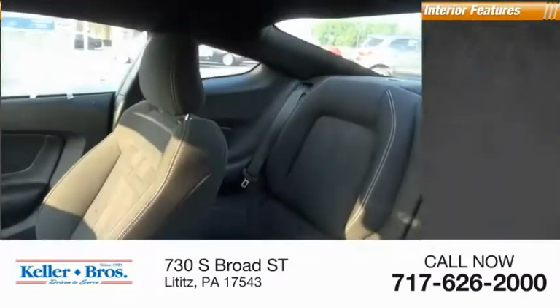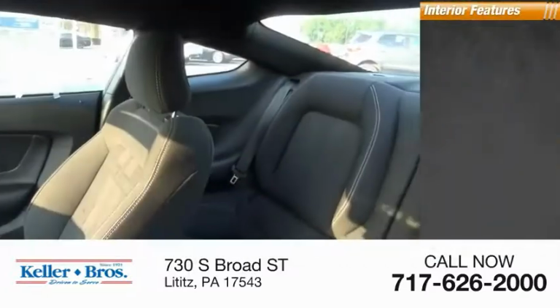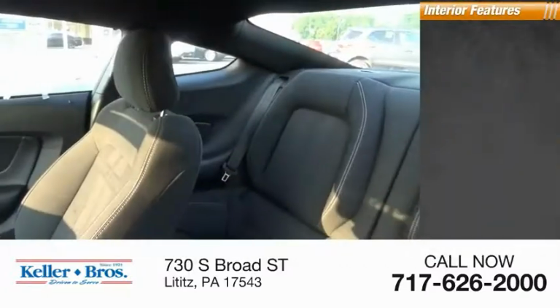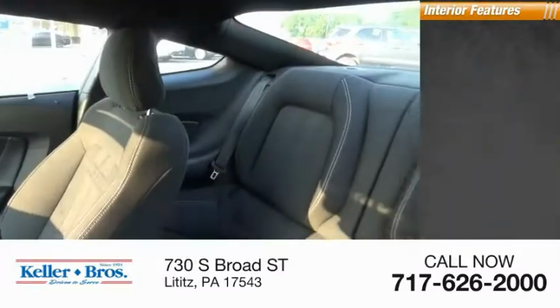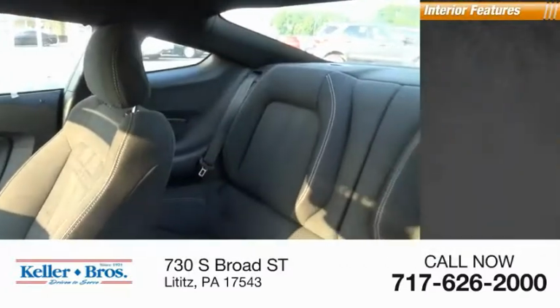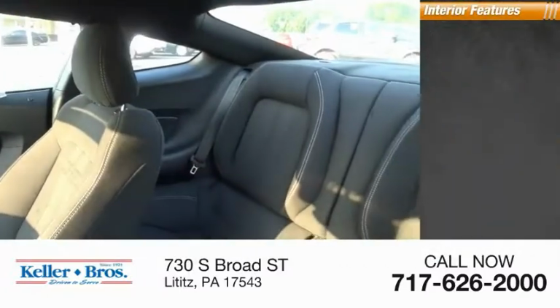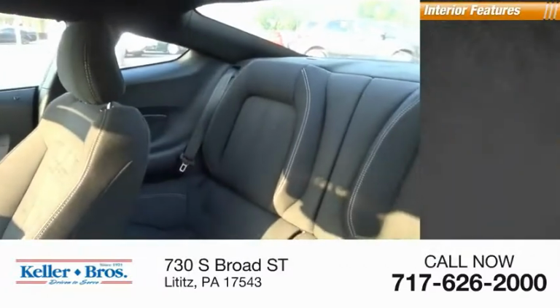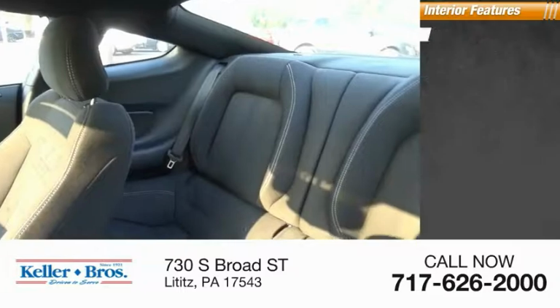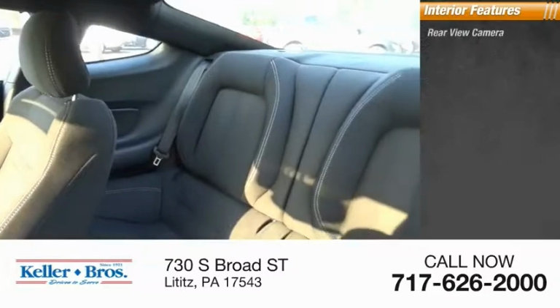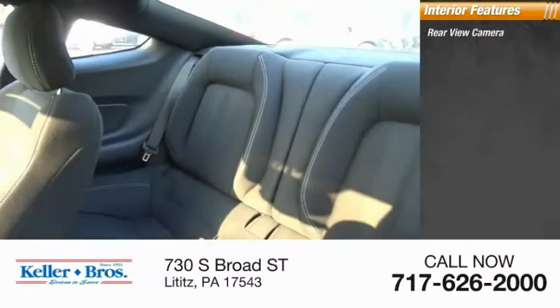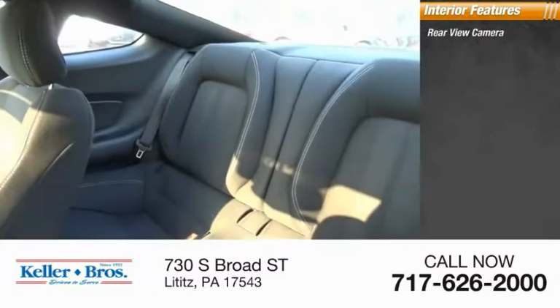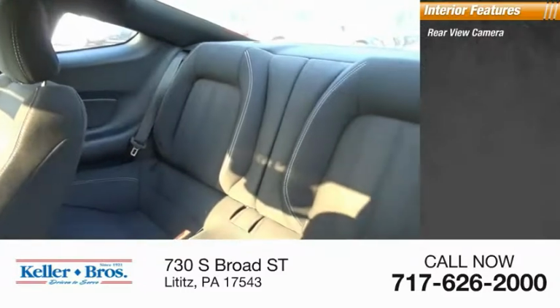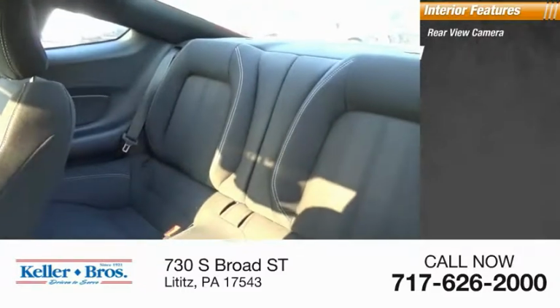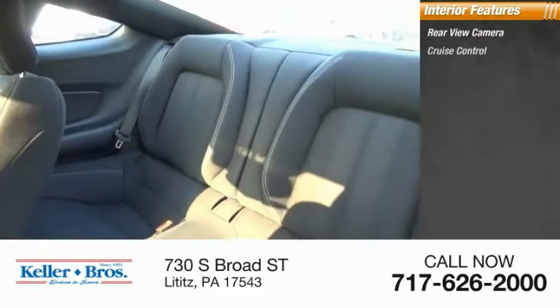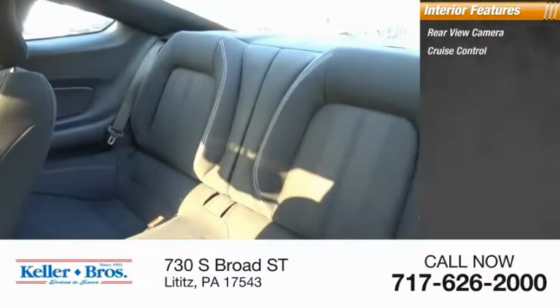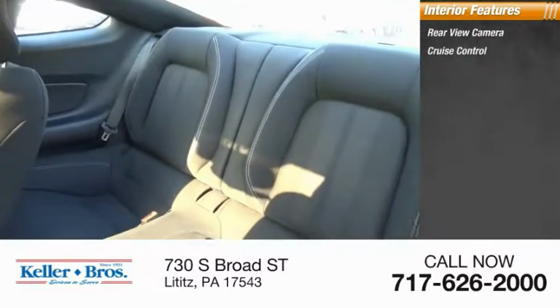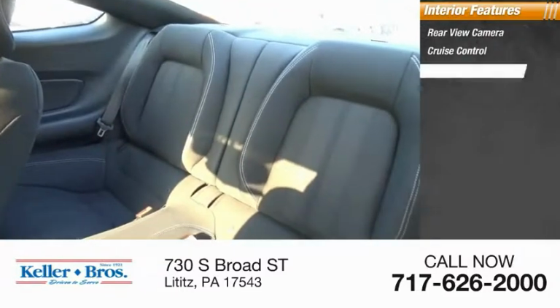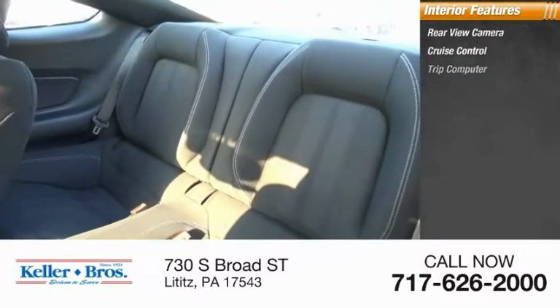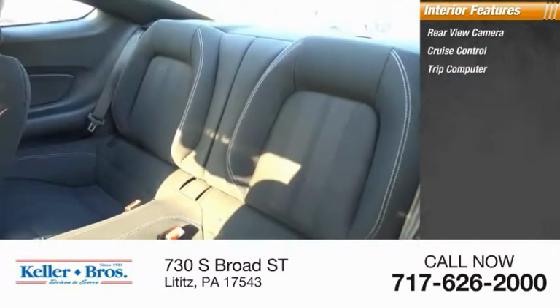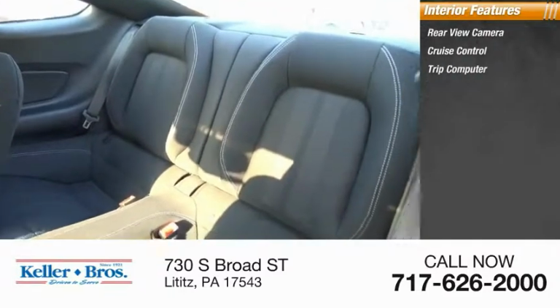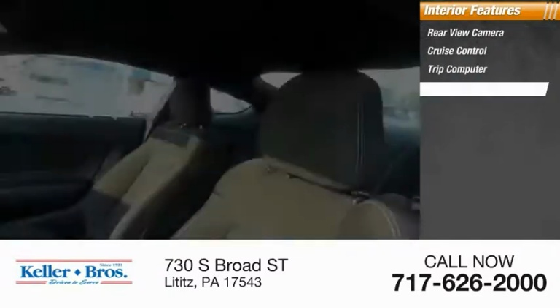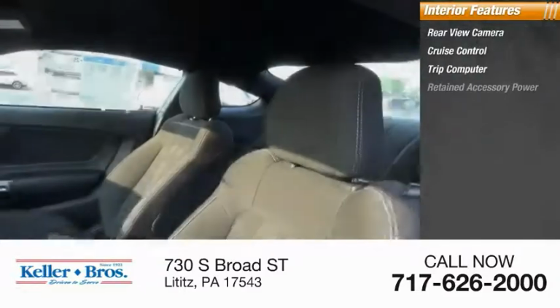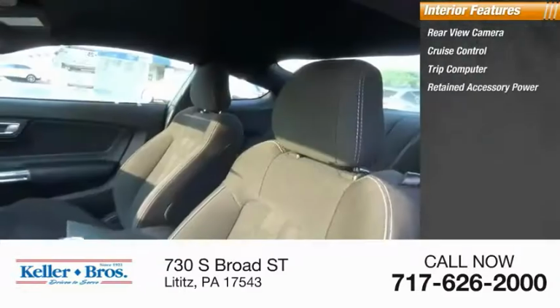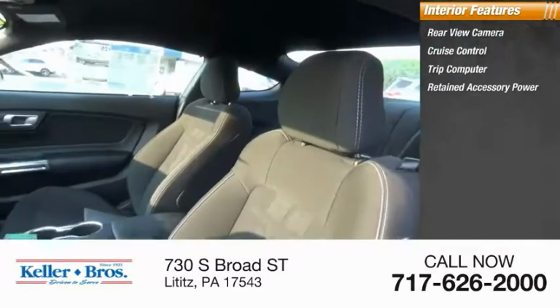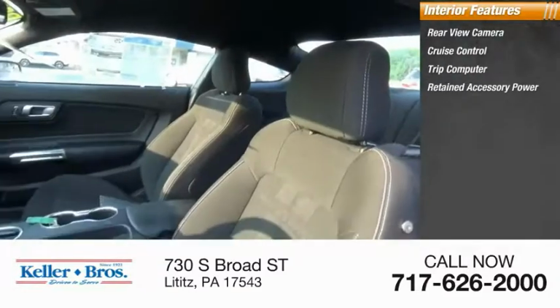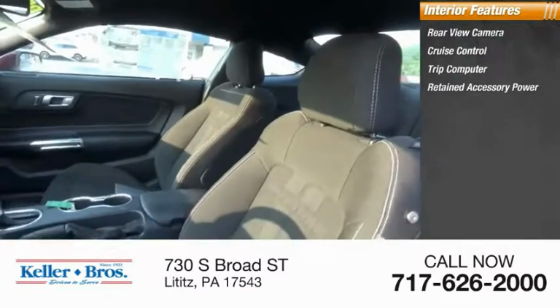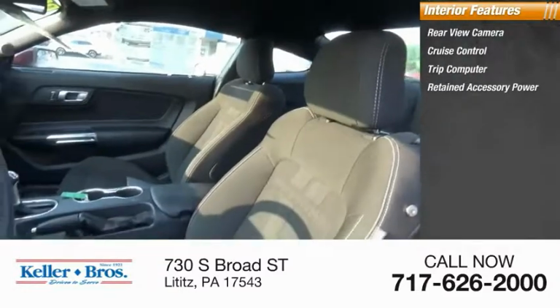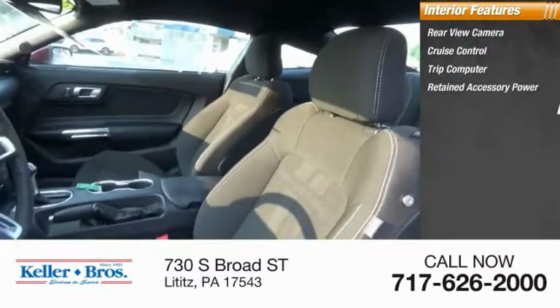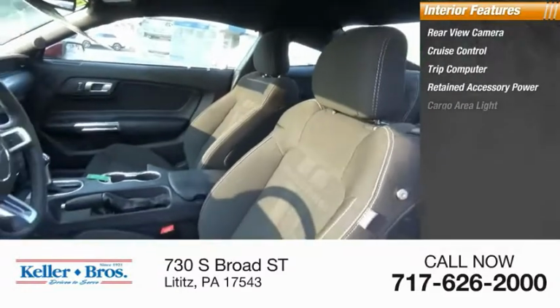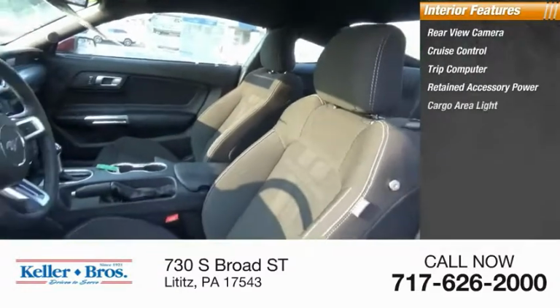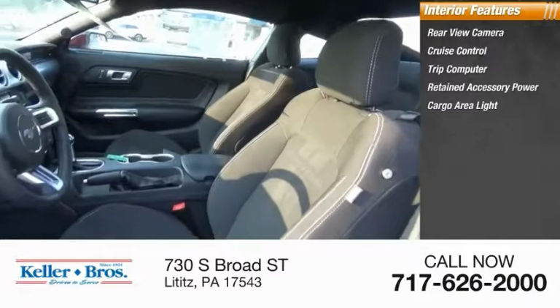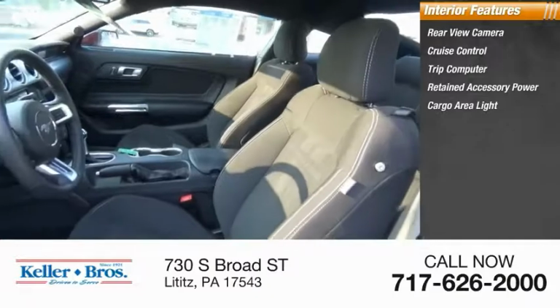Inside you'll find rear-view camera, cruise control, trip computer, retained accessory power, cargo area light.